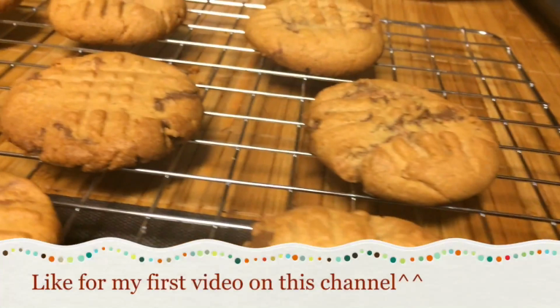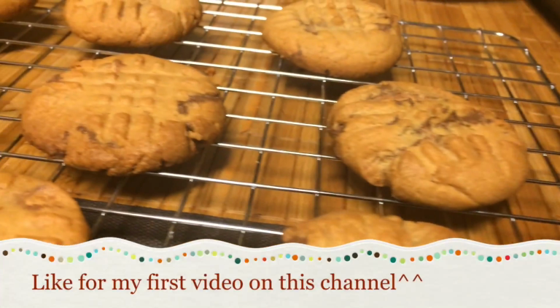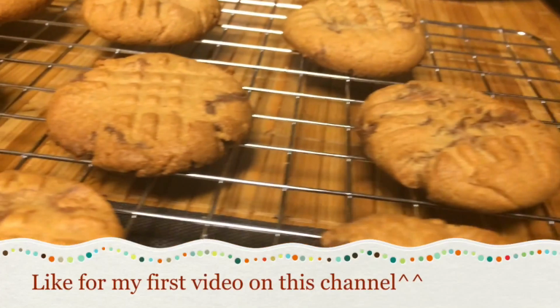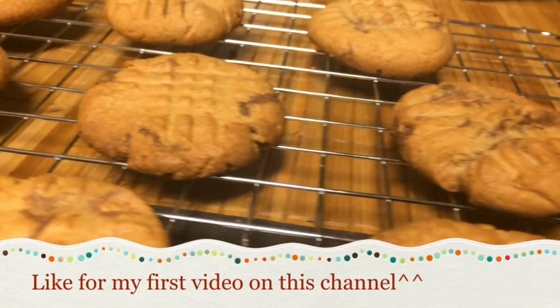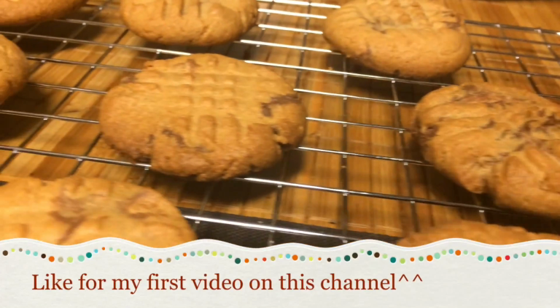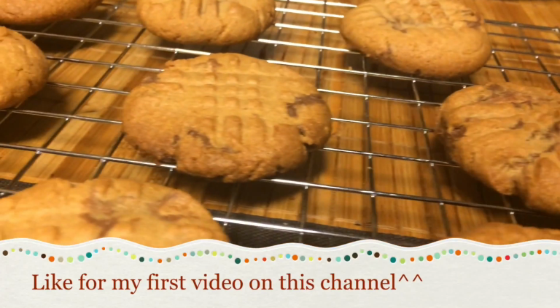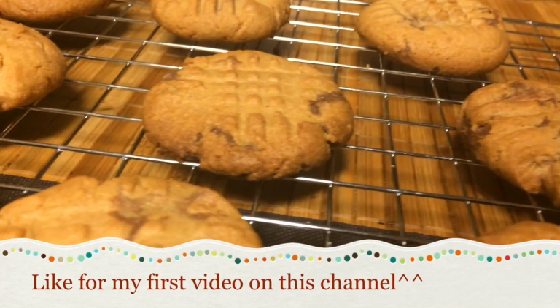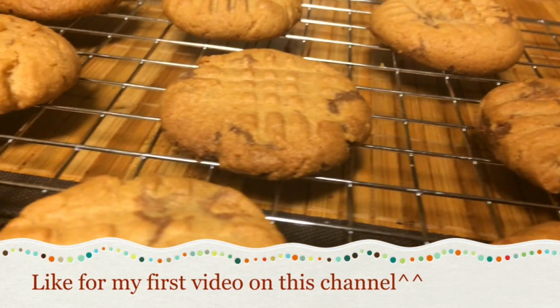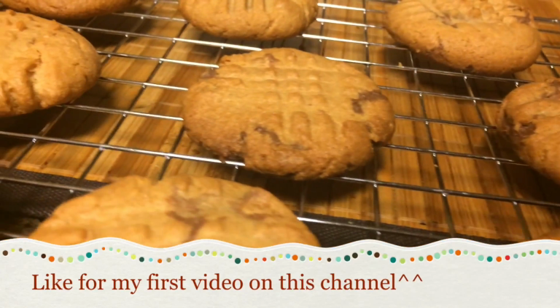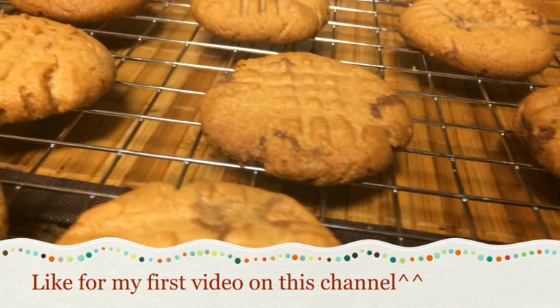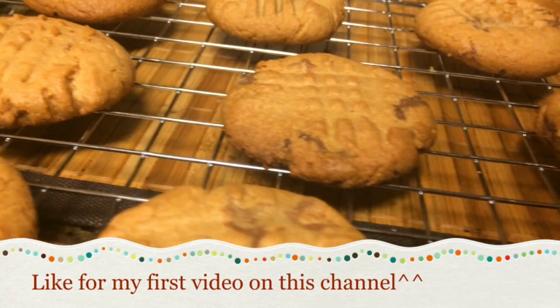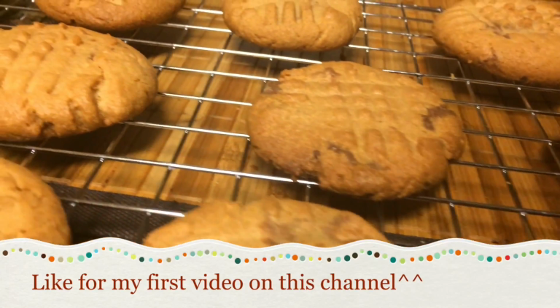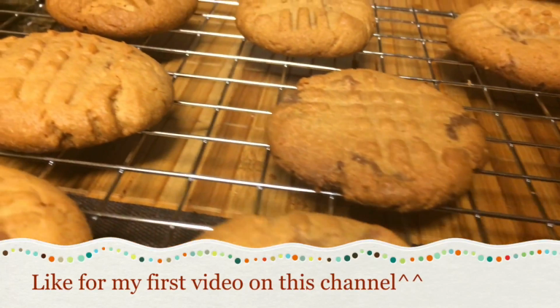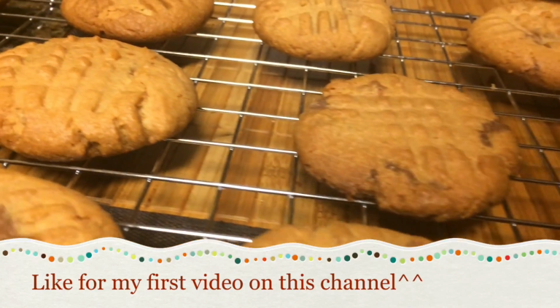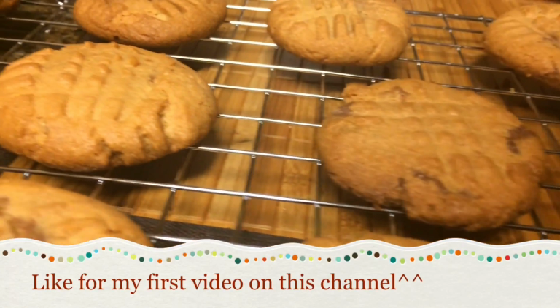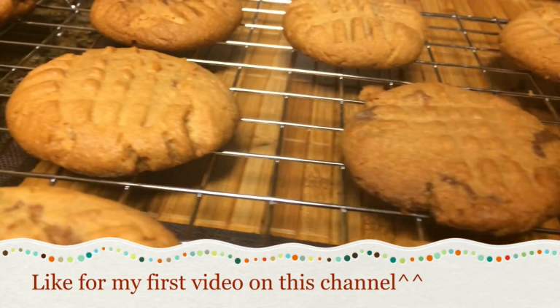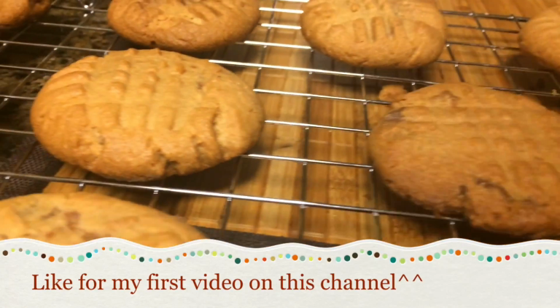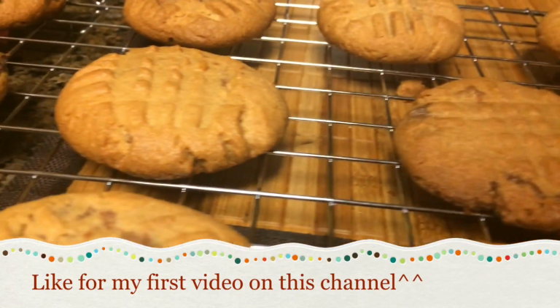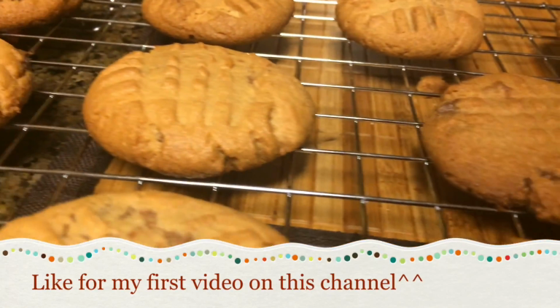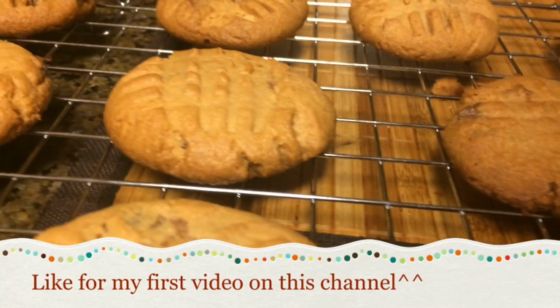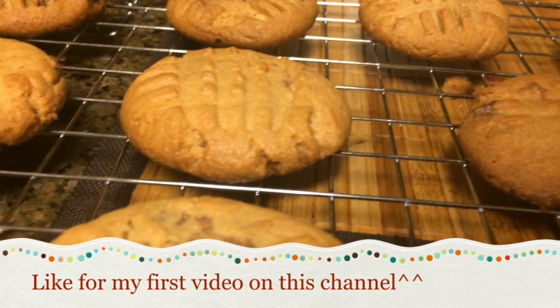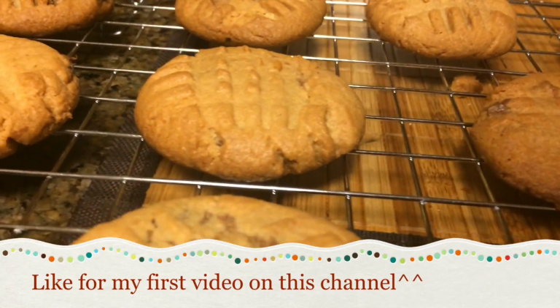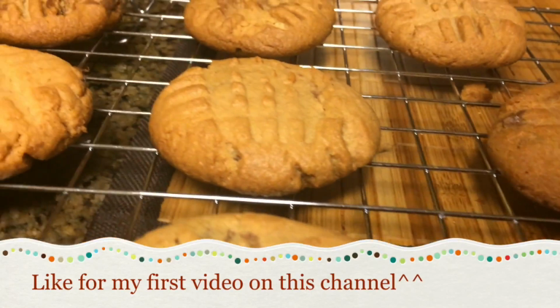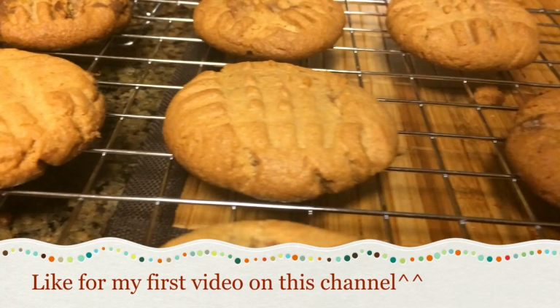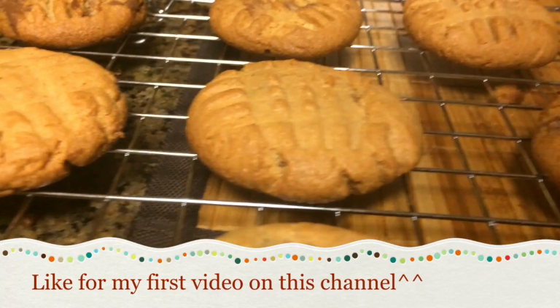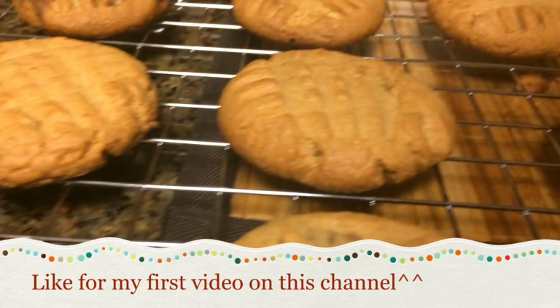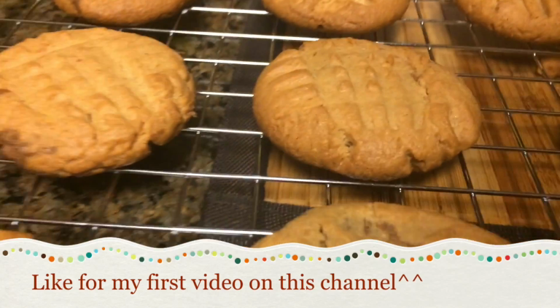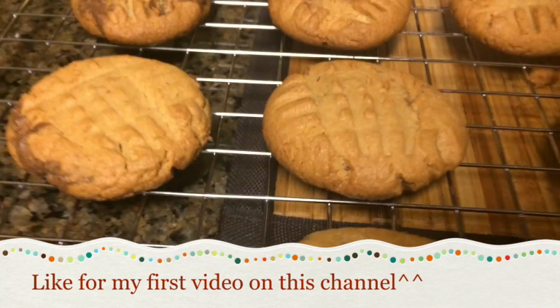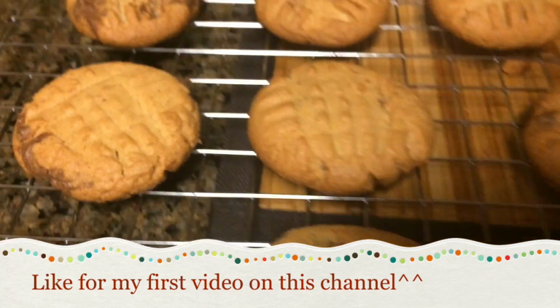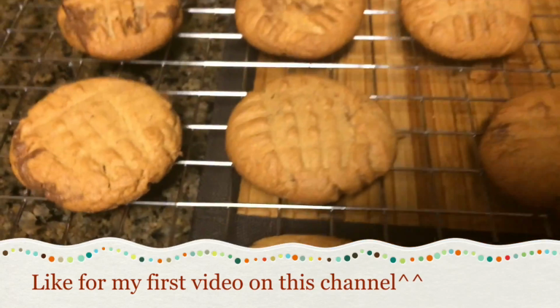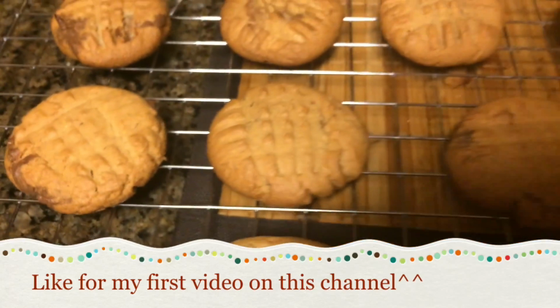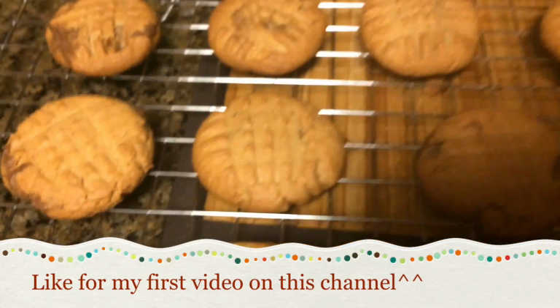Hey everyone! Today I'm going to show you guys how to make these really delicious Nutella filled peanut butter cookies, so let's get started!